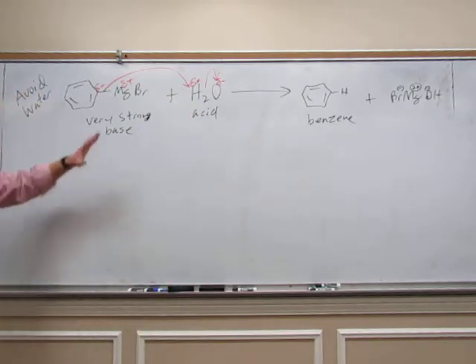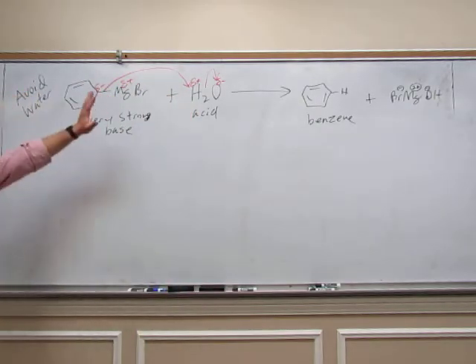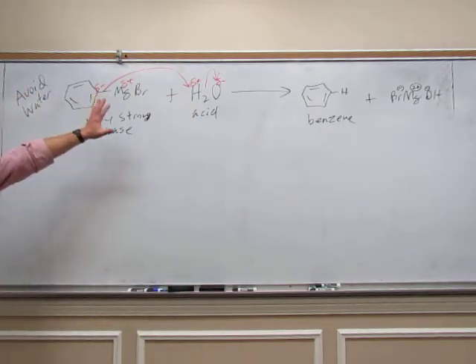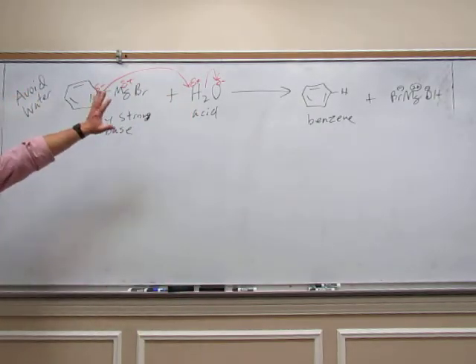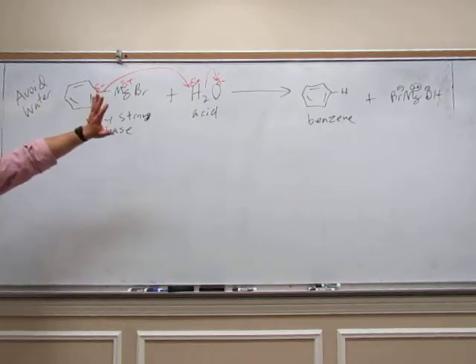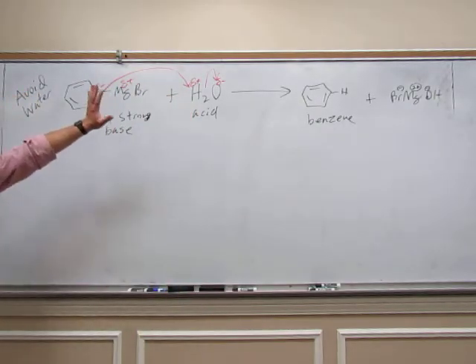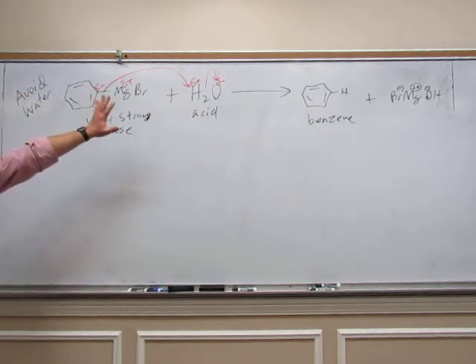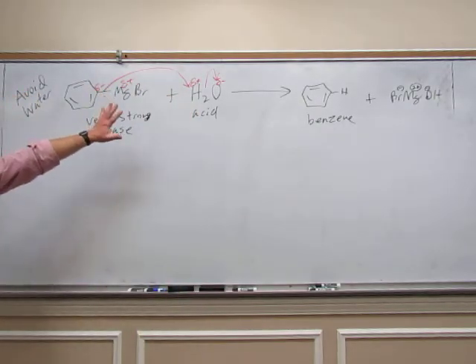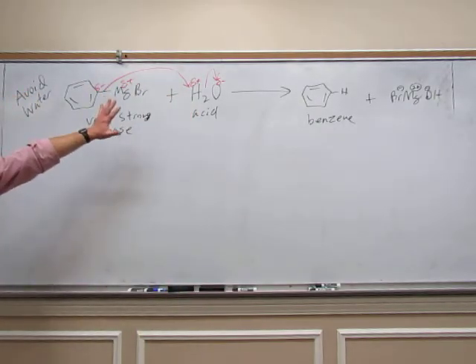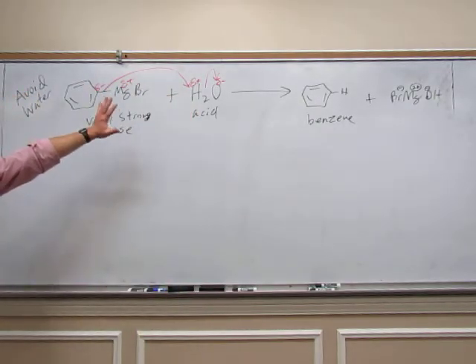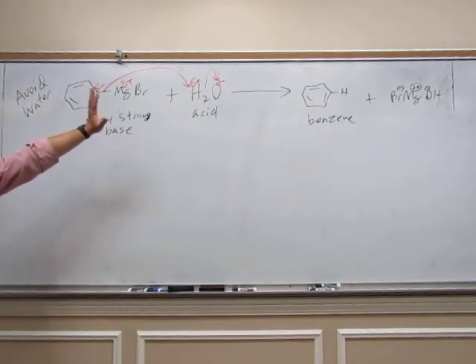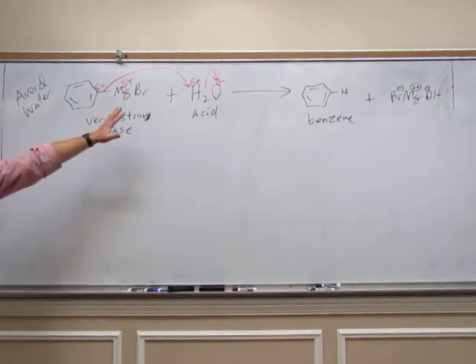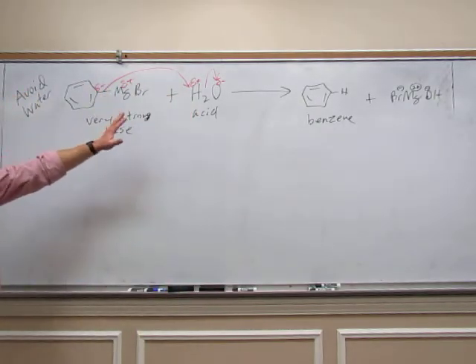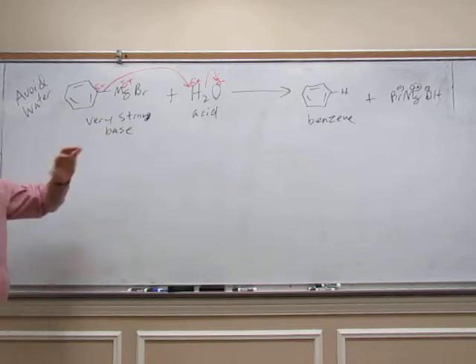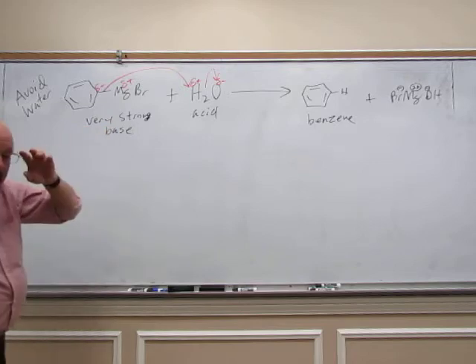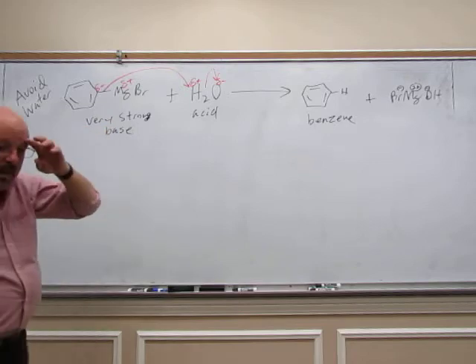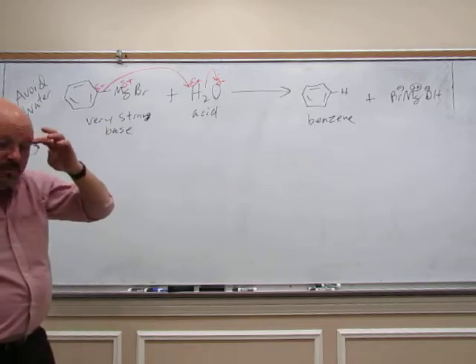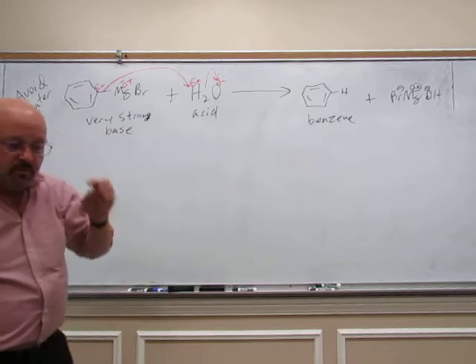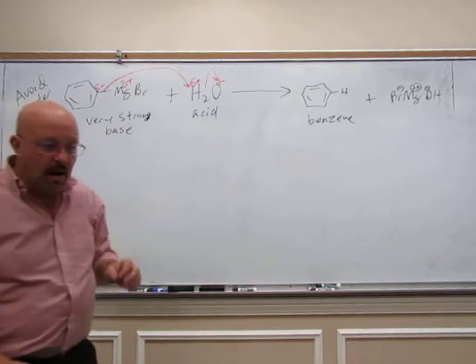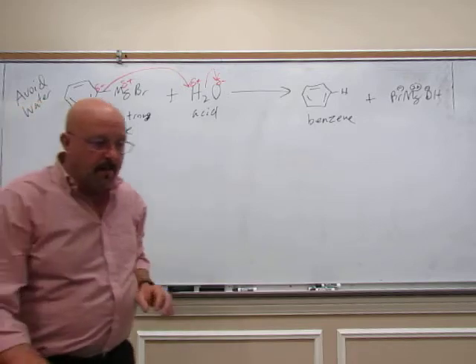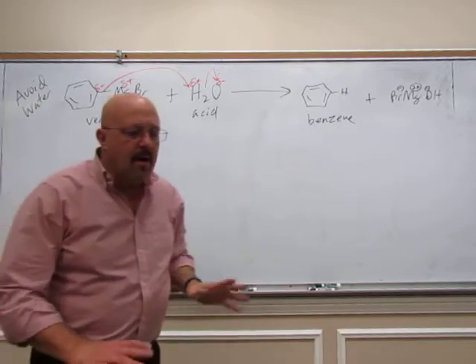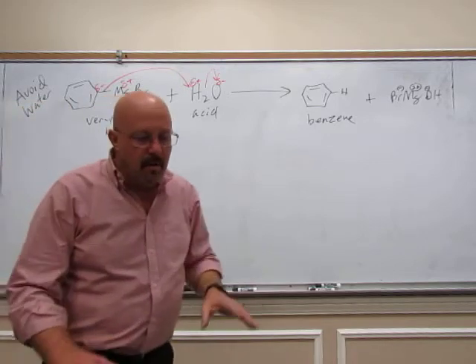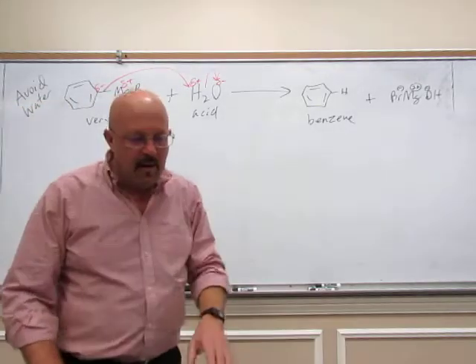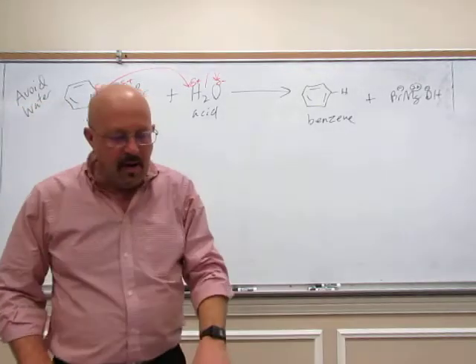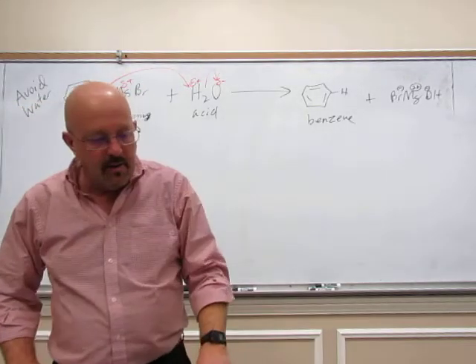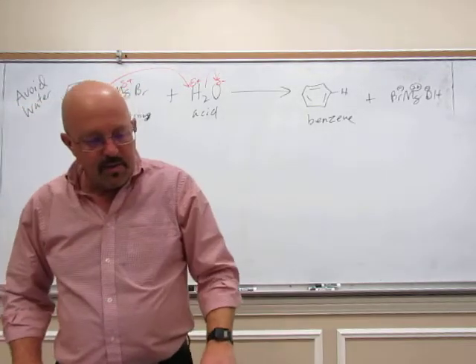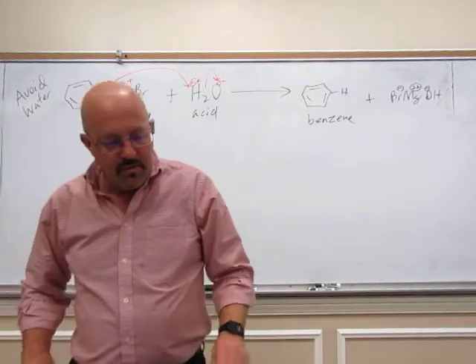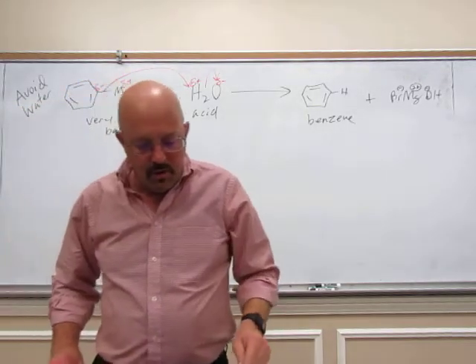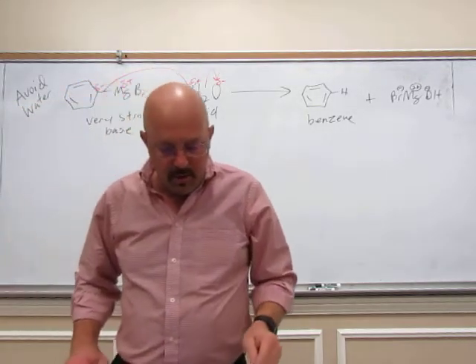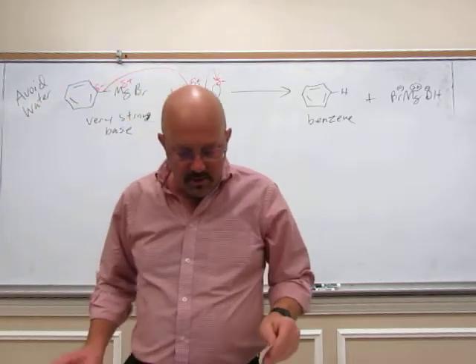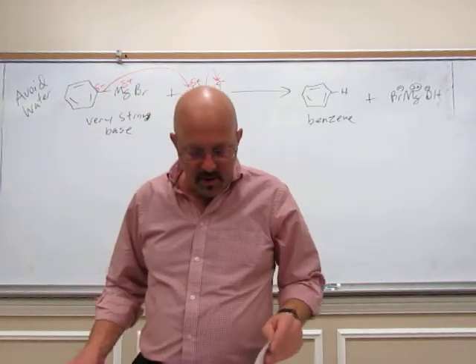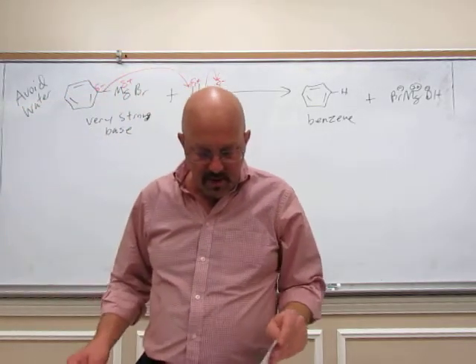We have a magnesium salt as a byproduct, but we've just made benzene — we've destroyed the Grignard. You can buy benzene; it's a common solvent, there's no reason to make it. You've just wasted your Grignard, so you need to make certain that everything remains dry.